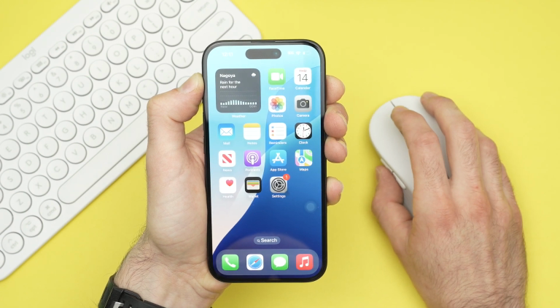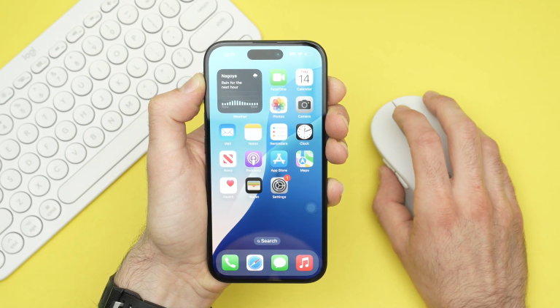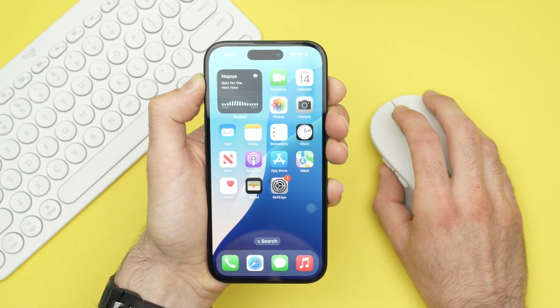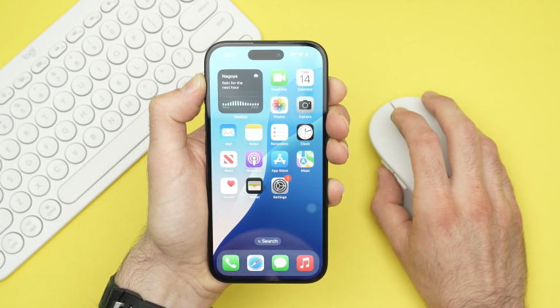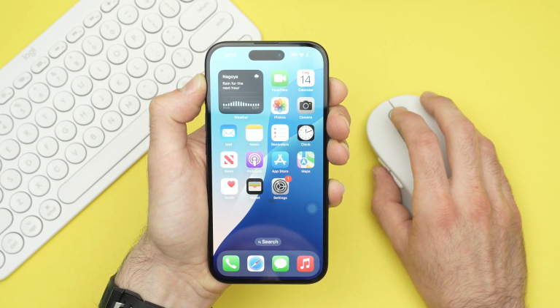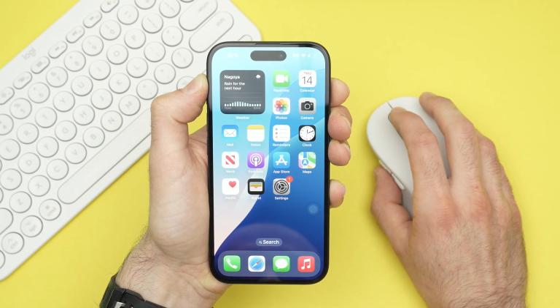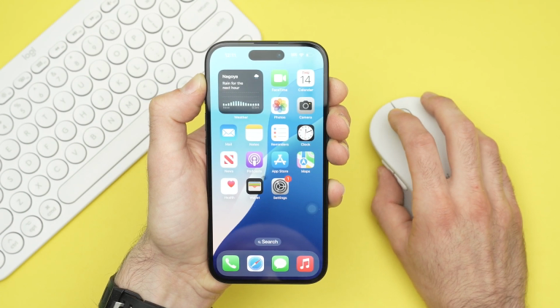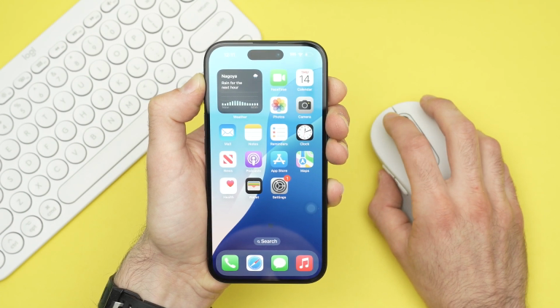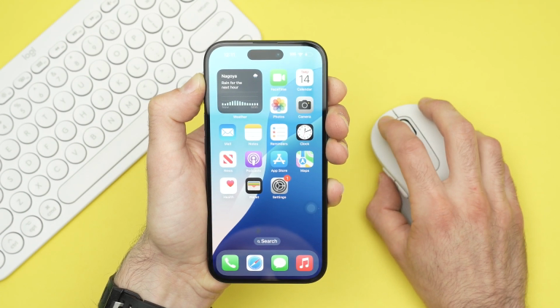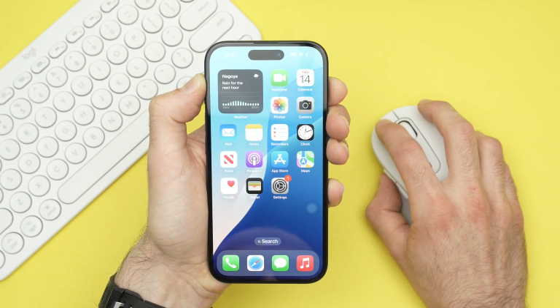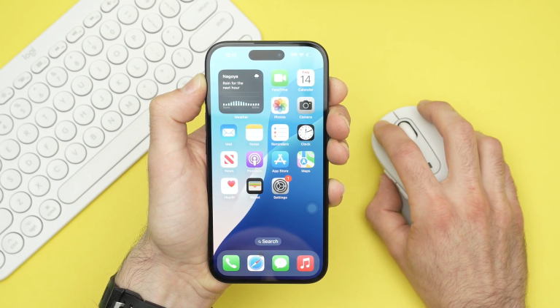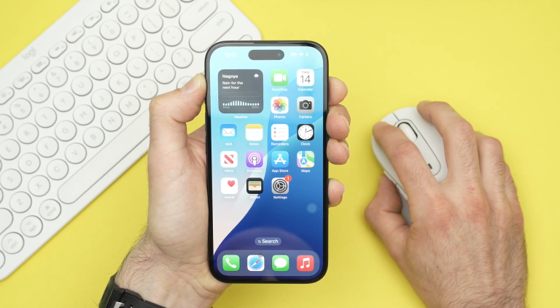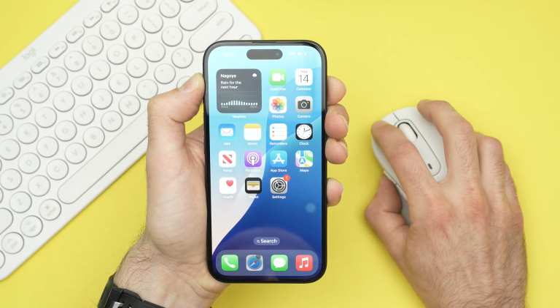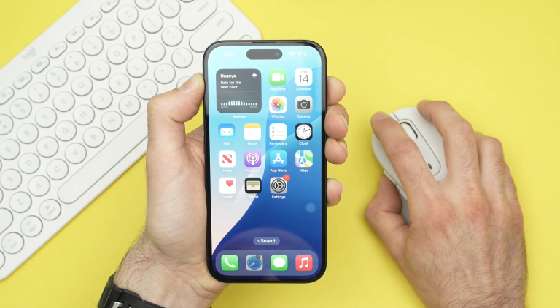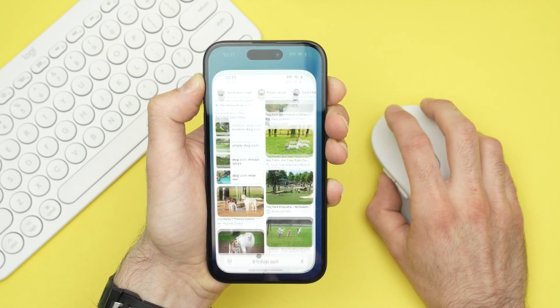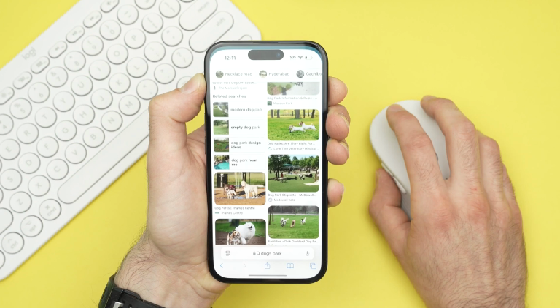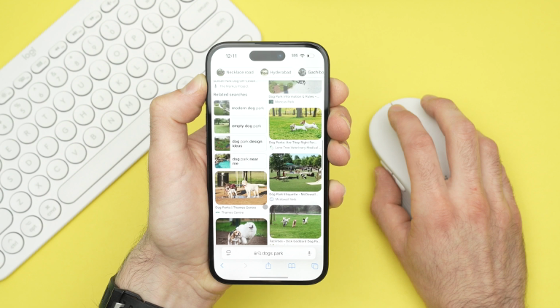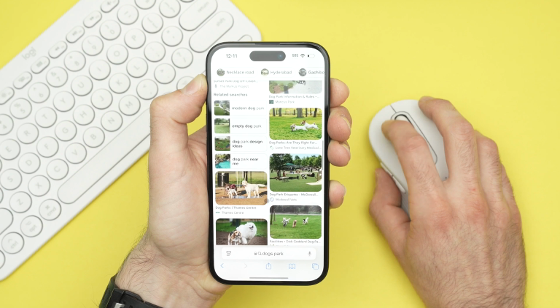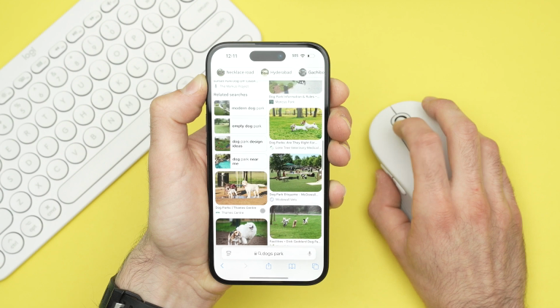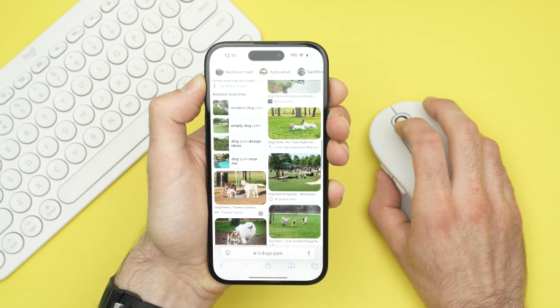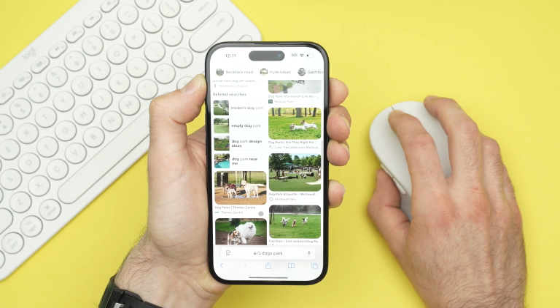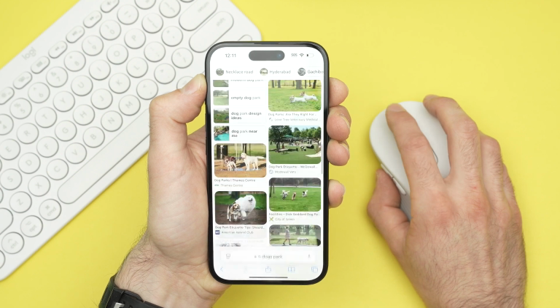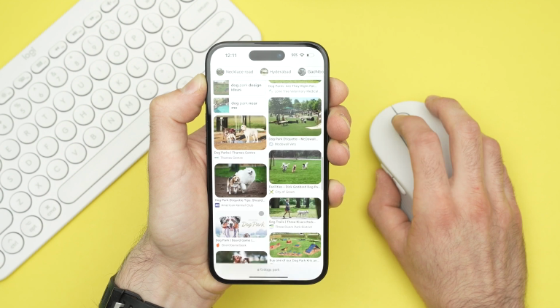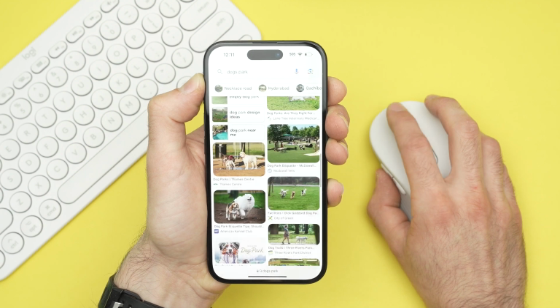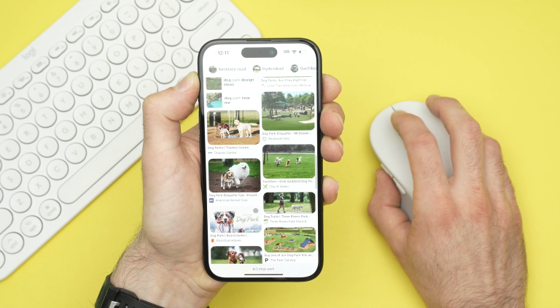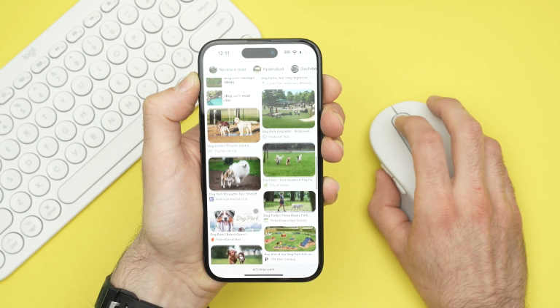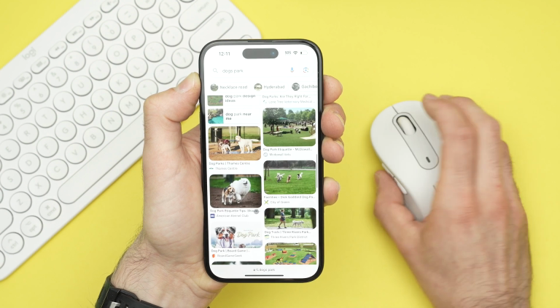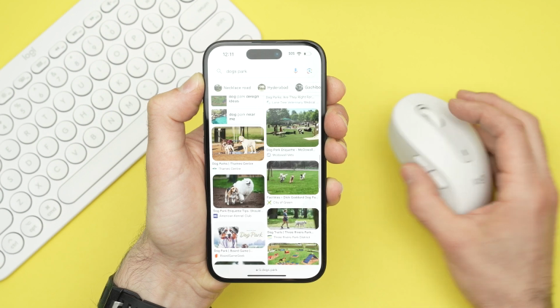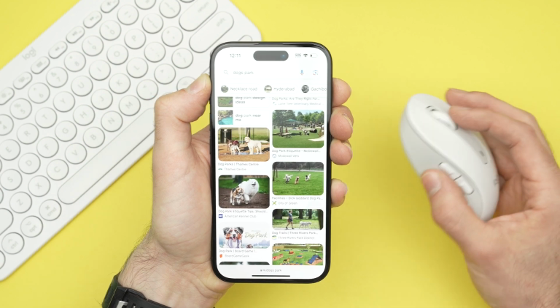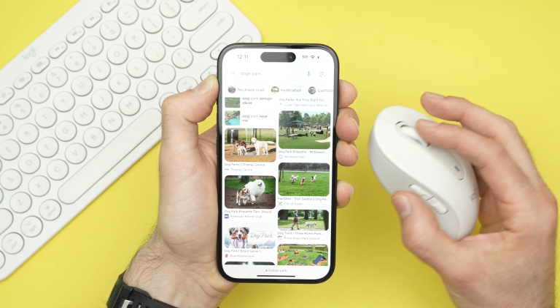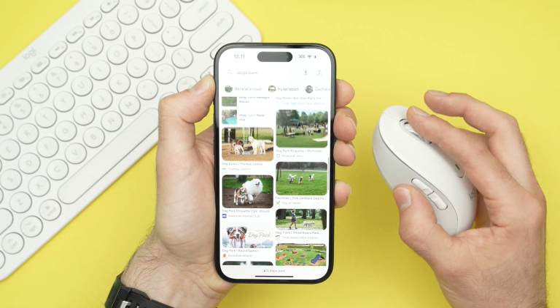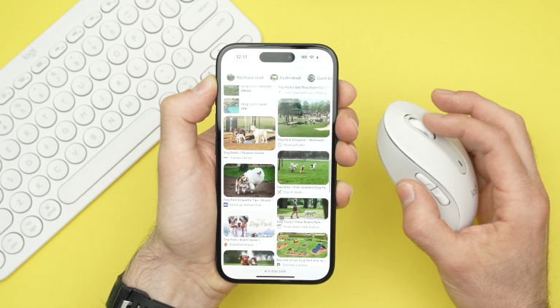So now you have a mouse and you can use it the same way your finger would use your iPhone. It's there all the time in any app you want, and you can even use the scroll wheel.